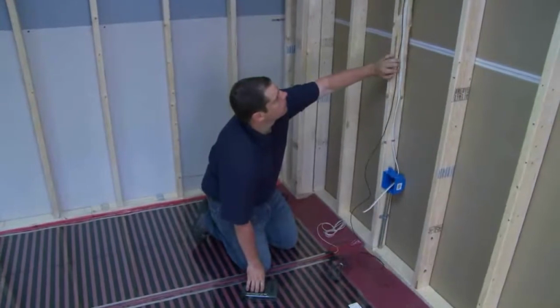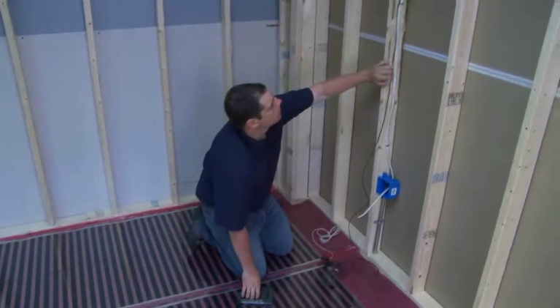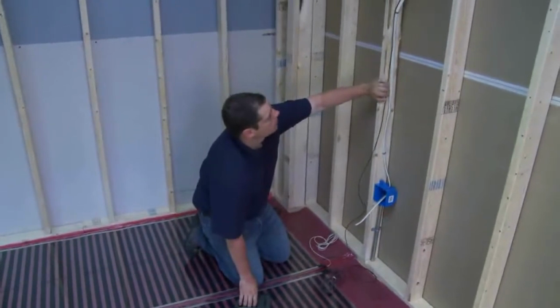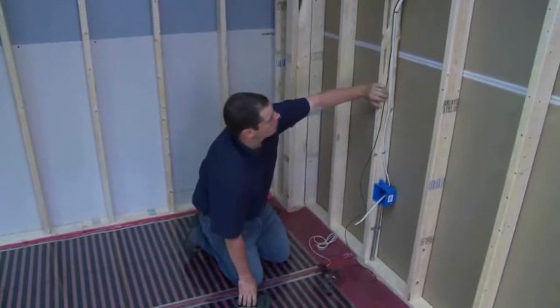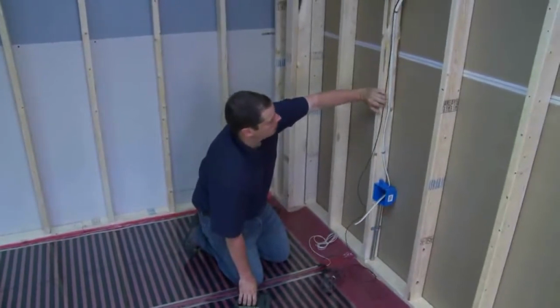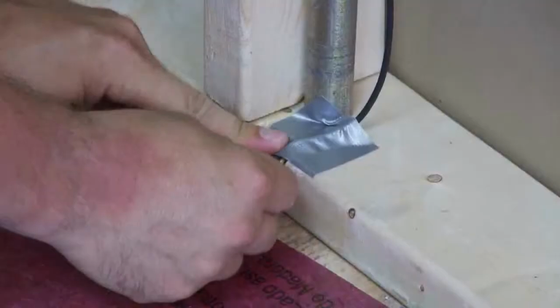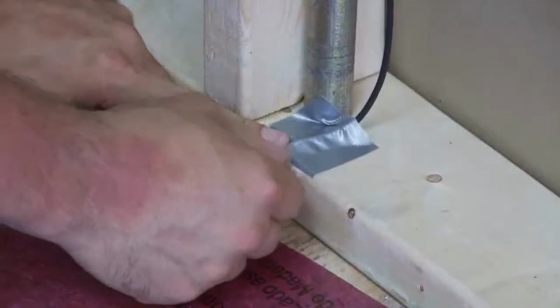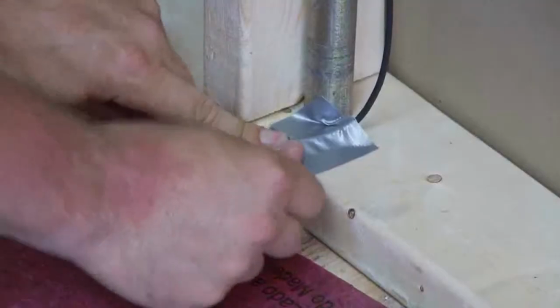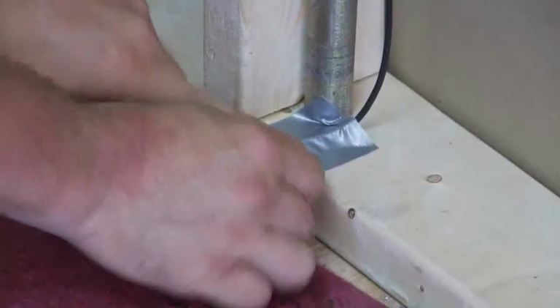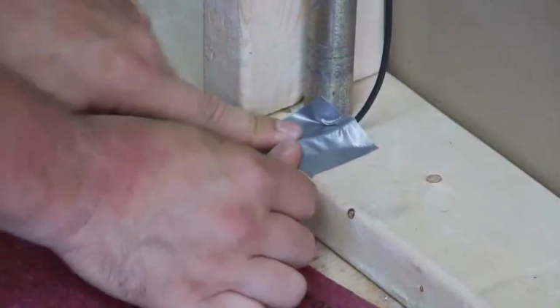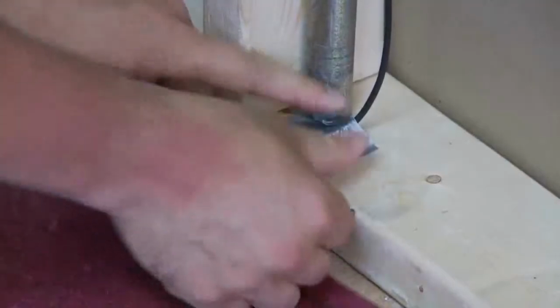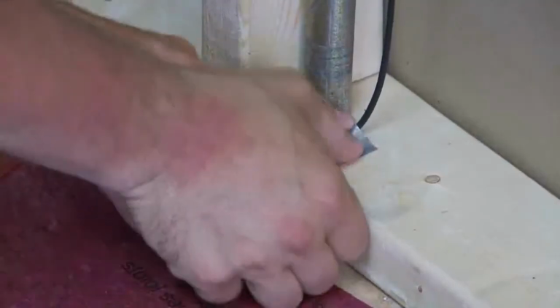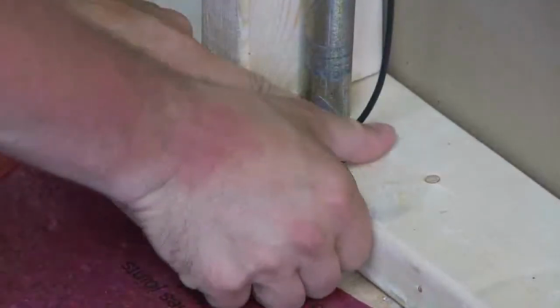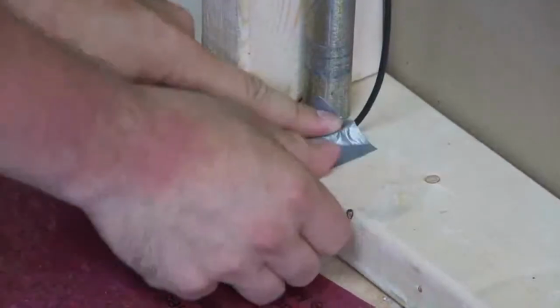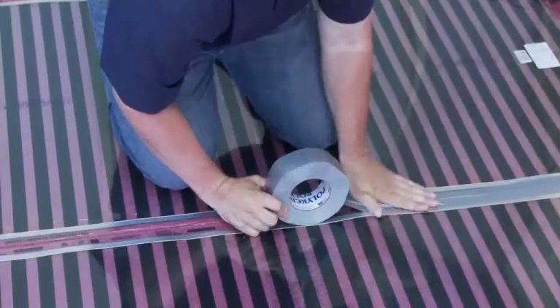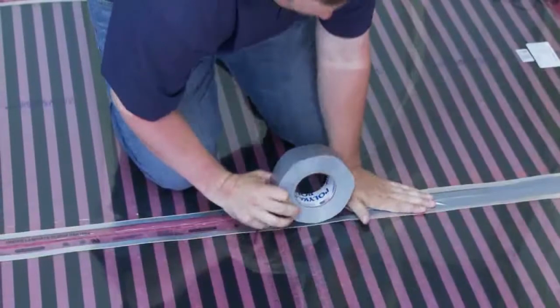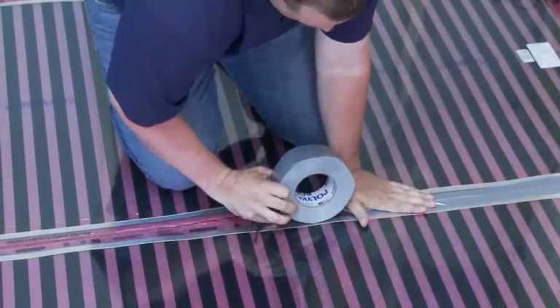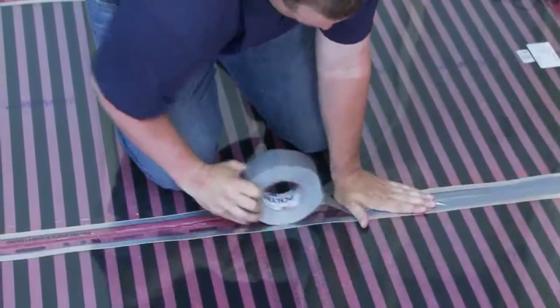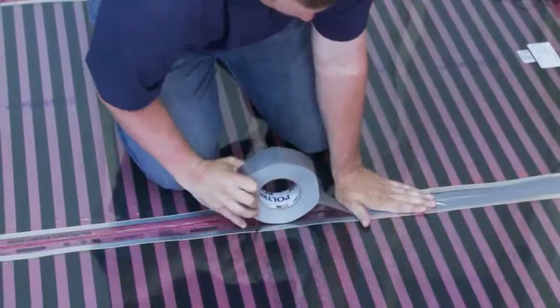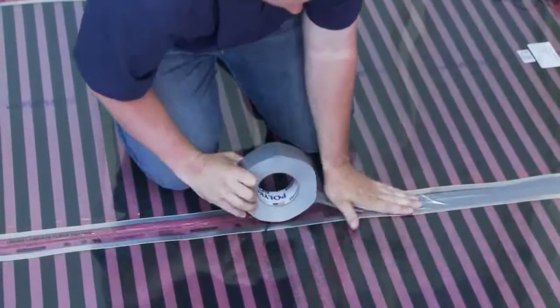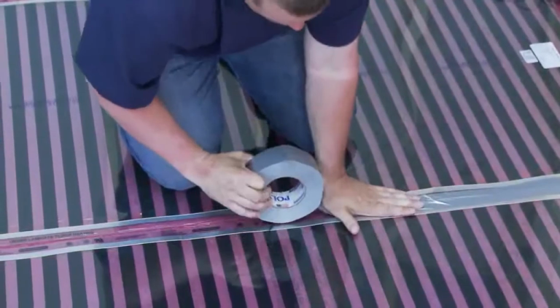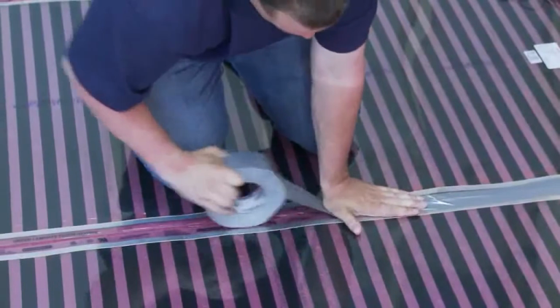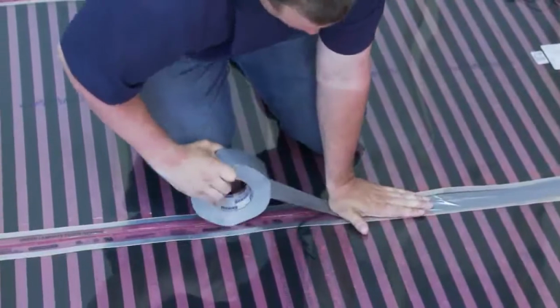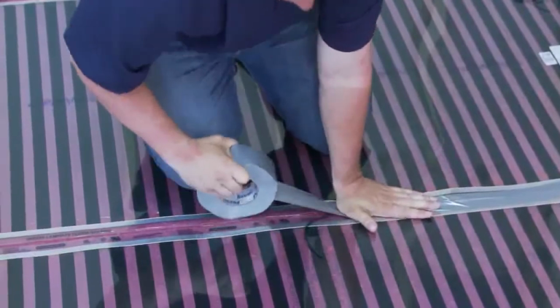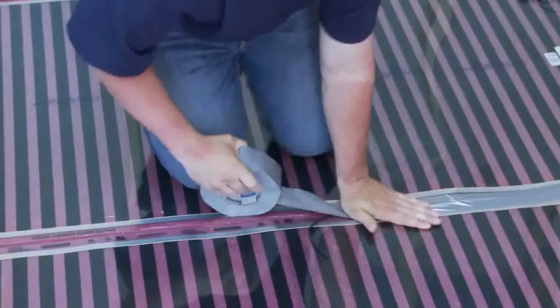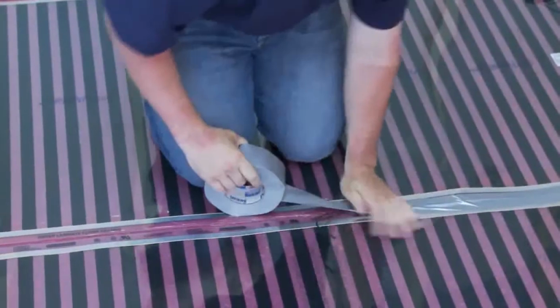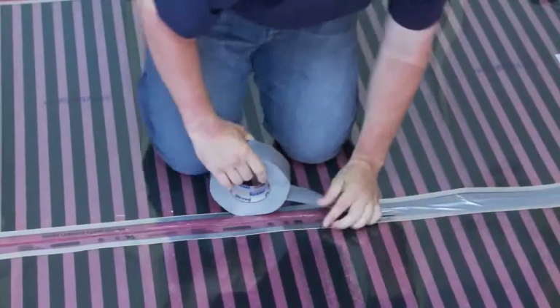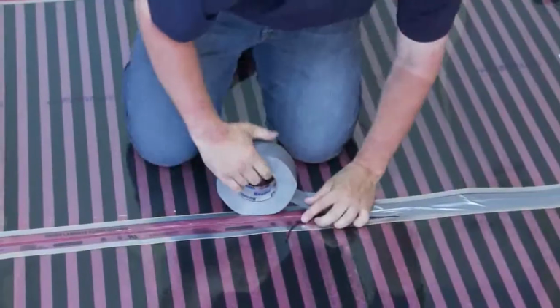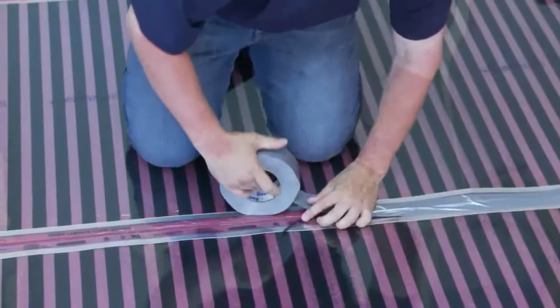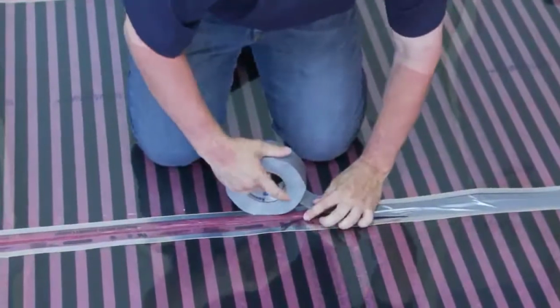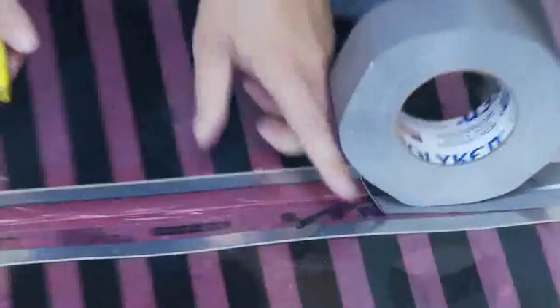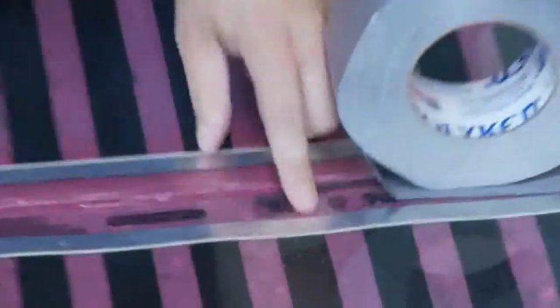Insert the floor limit sensor conduit into the previously prepared recess in the floor and put tape into position.